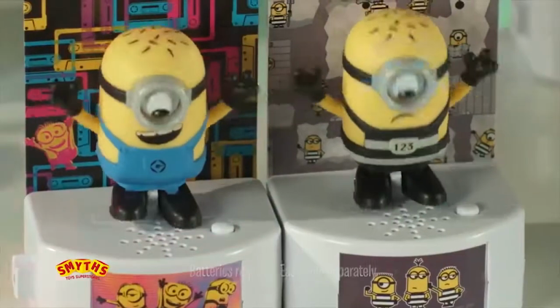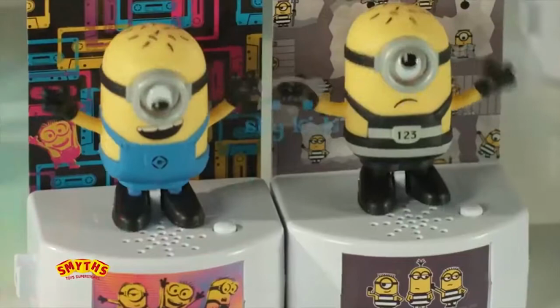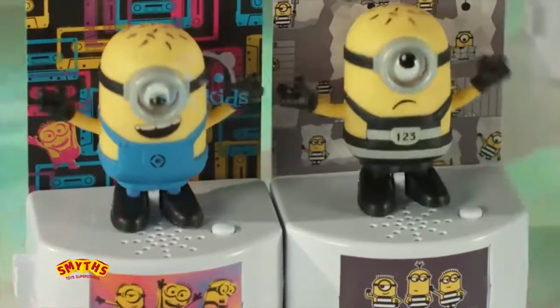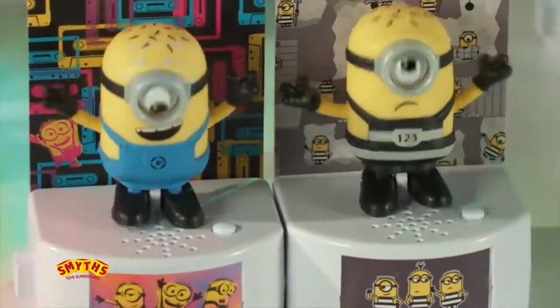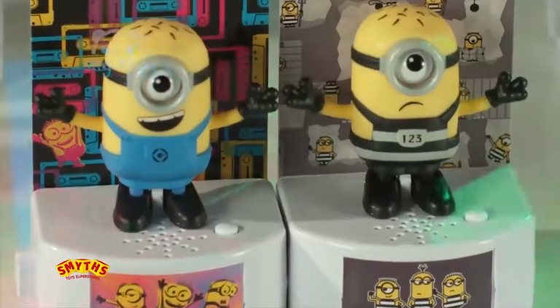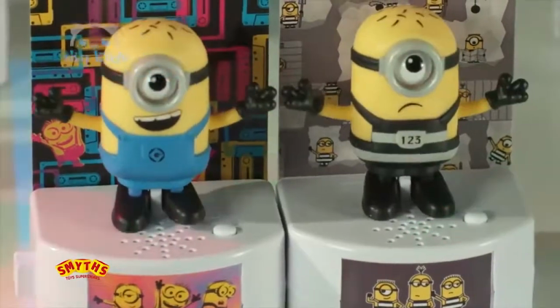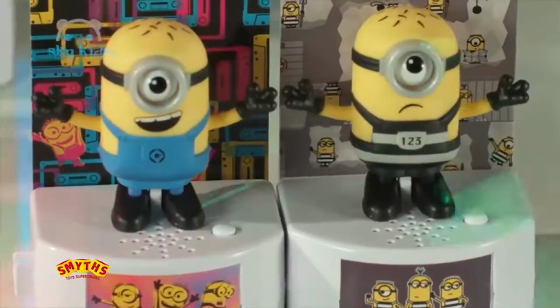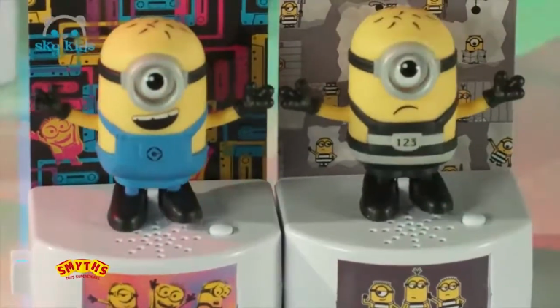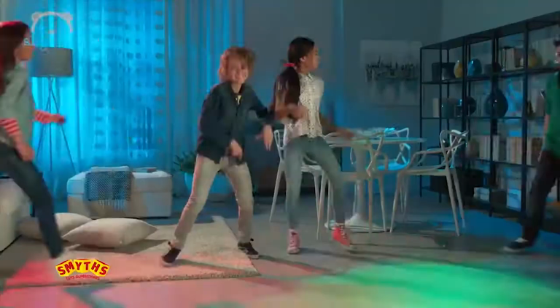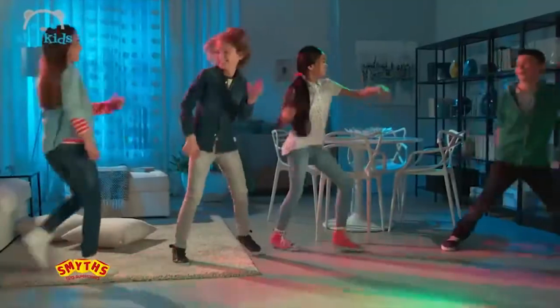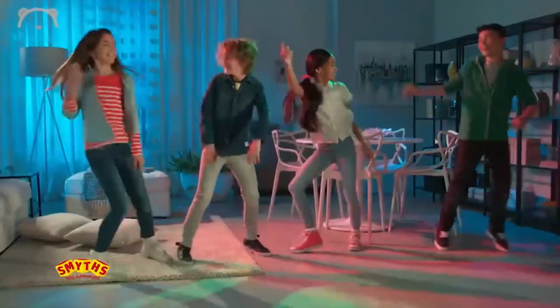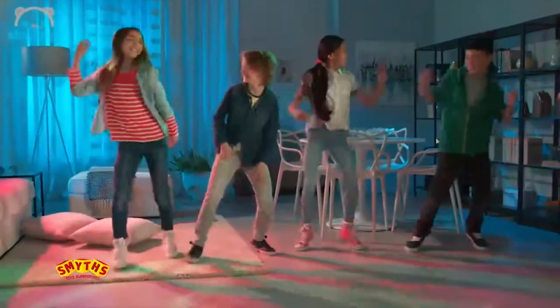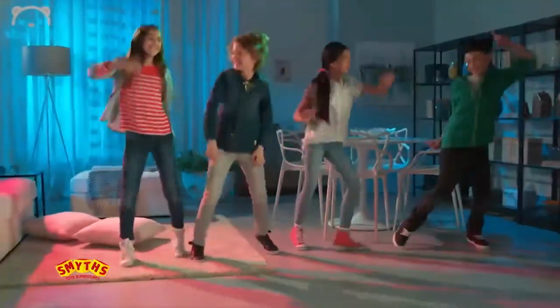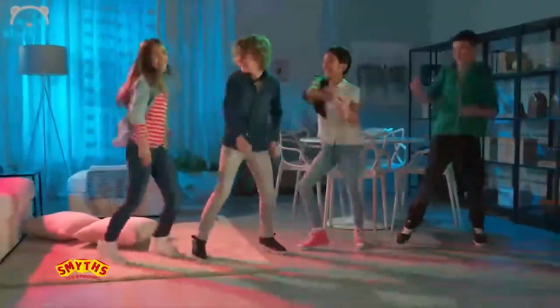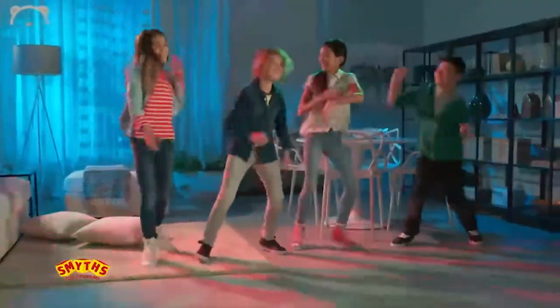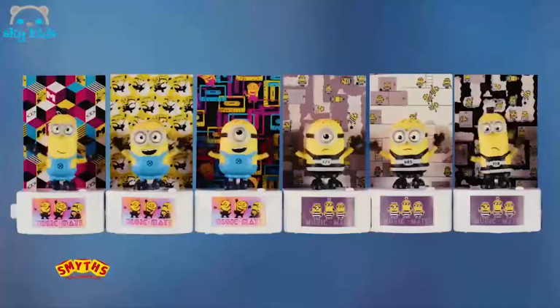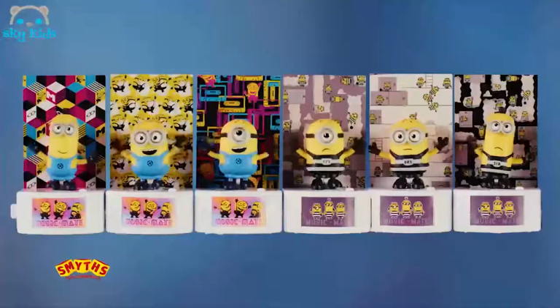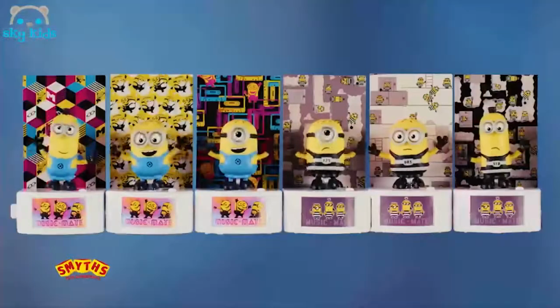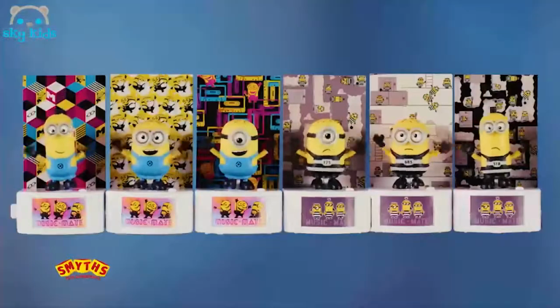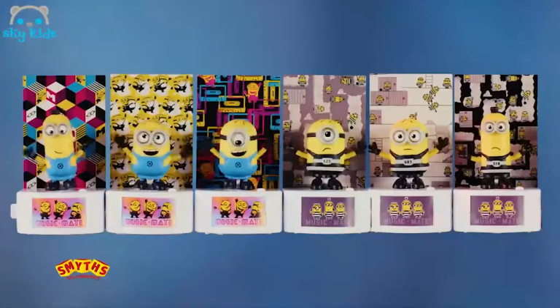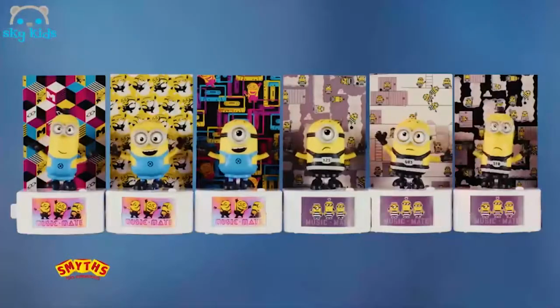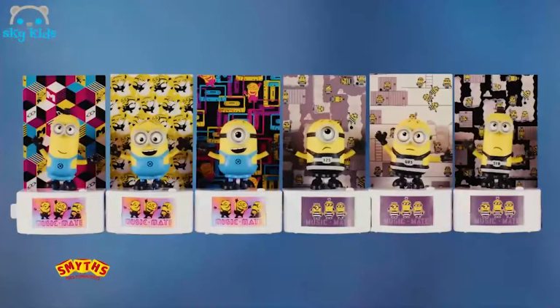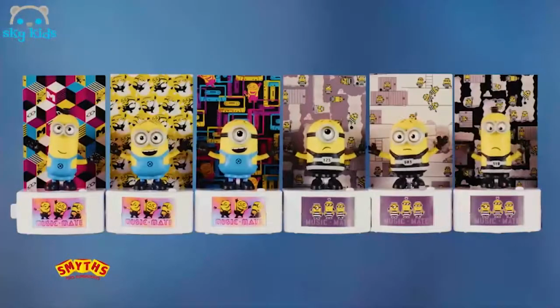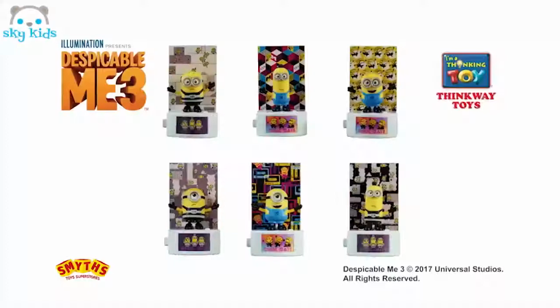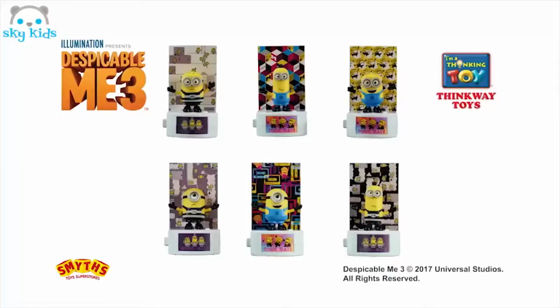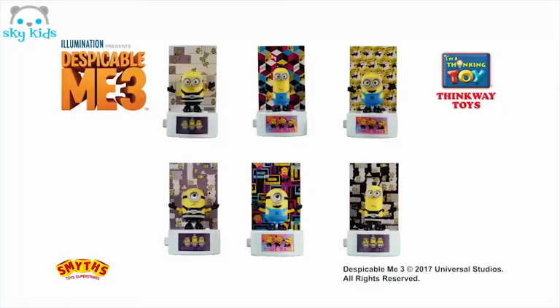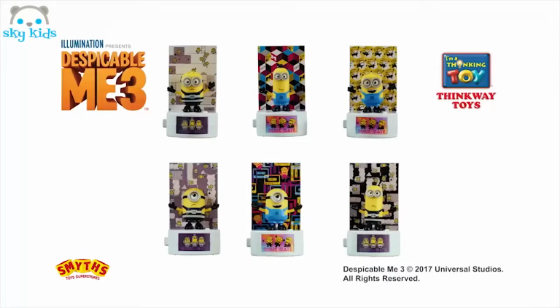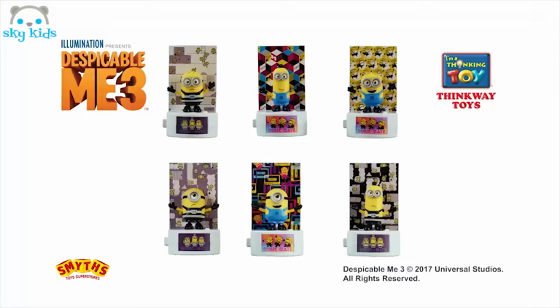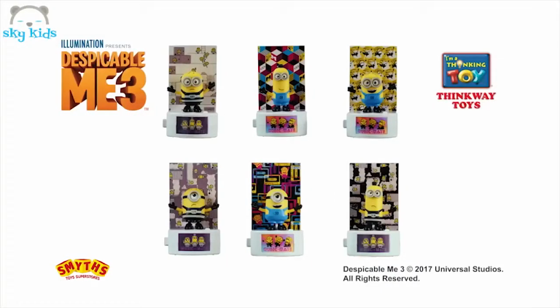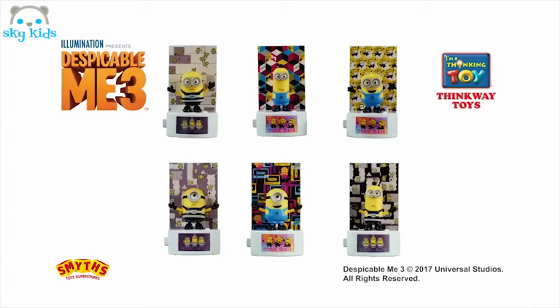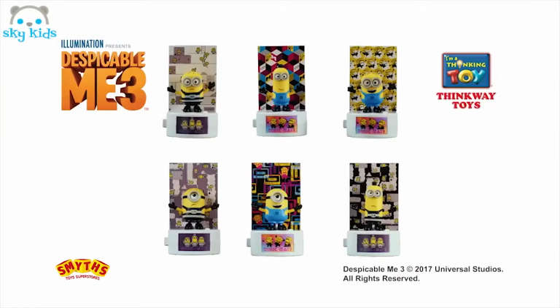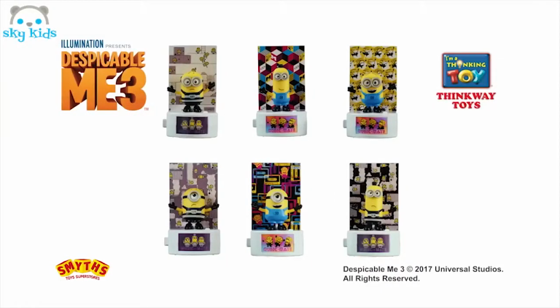The more you connect, the bigger the dance party! Despicable Me 3 Mini Music Mate, from Thinkway Toys.